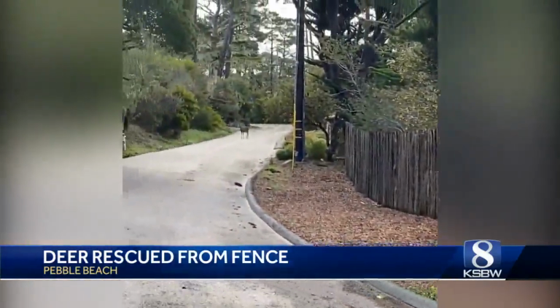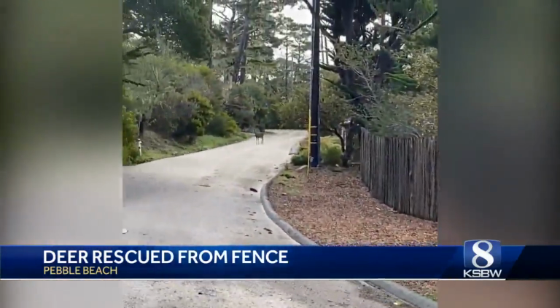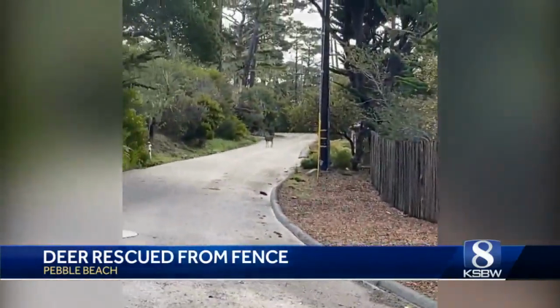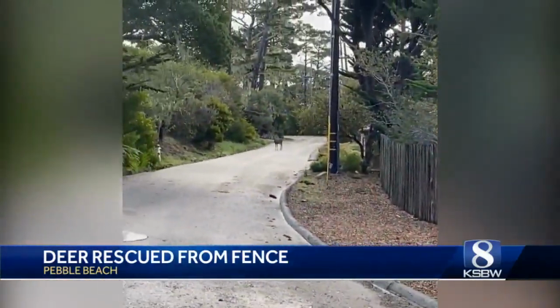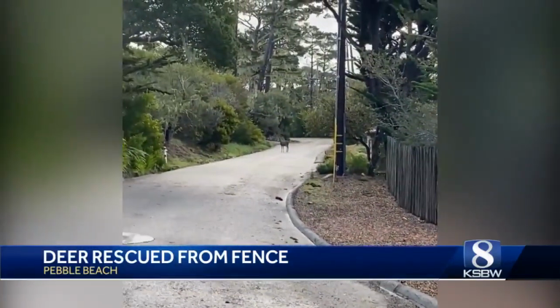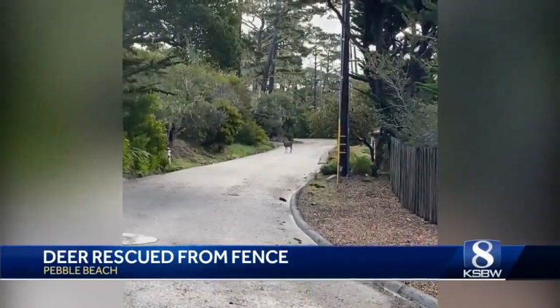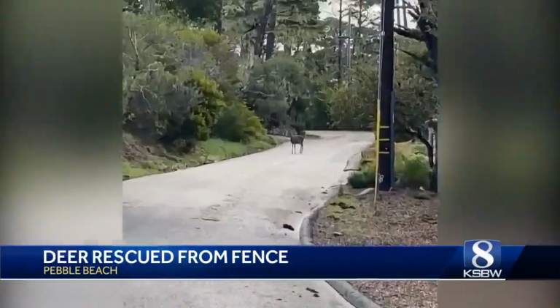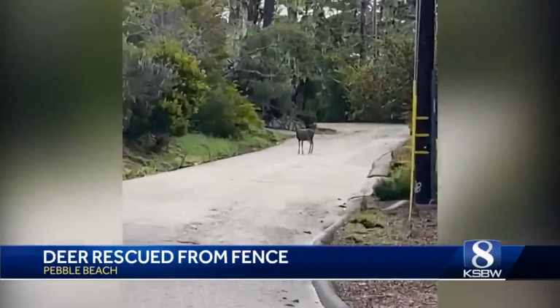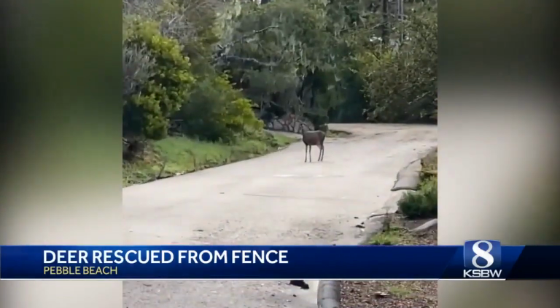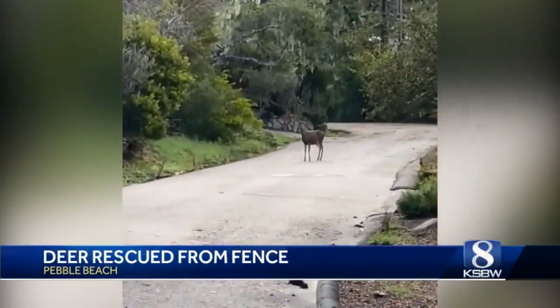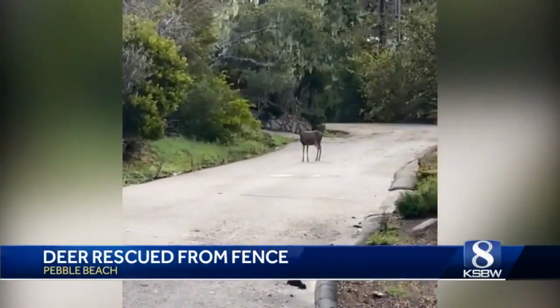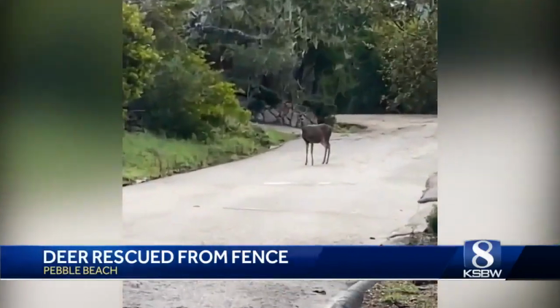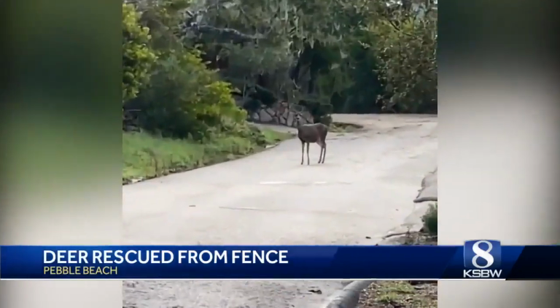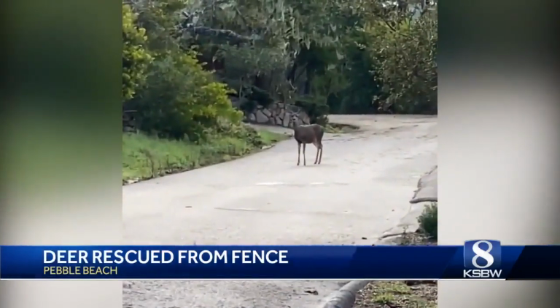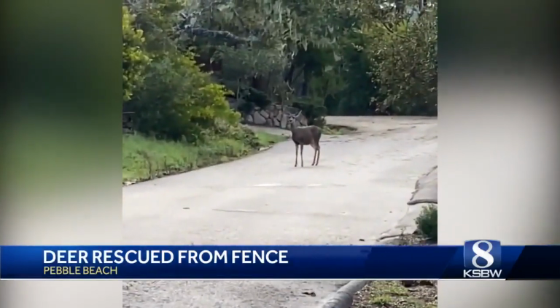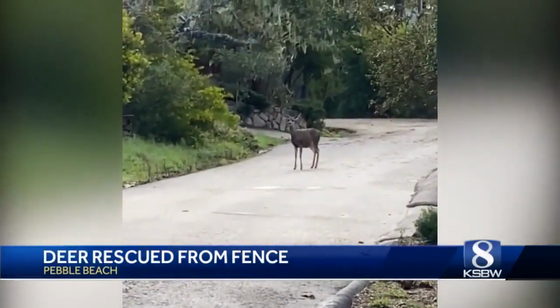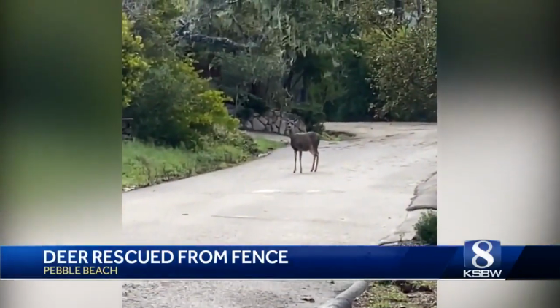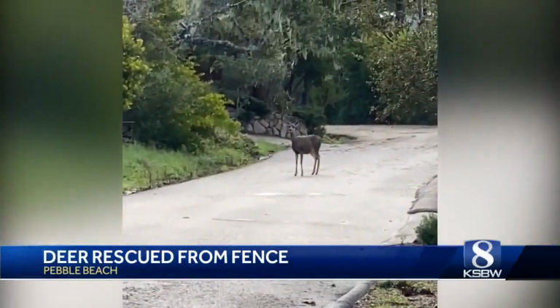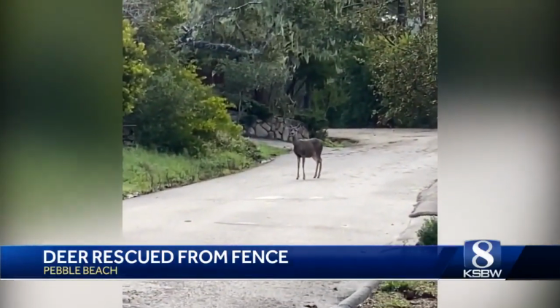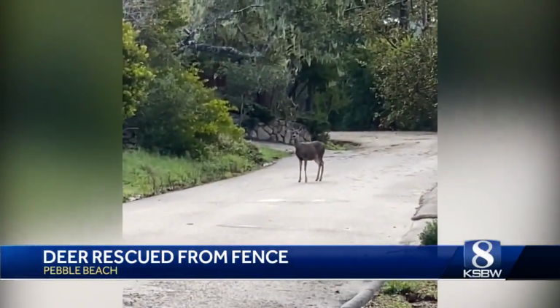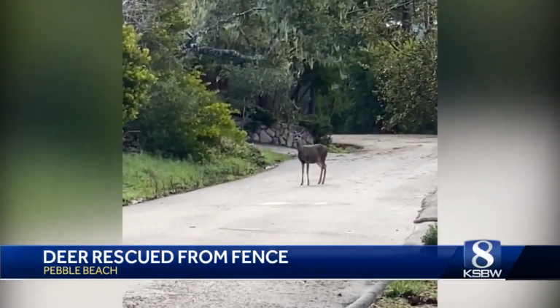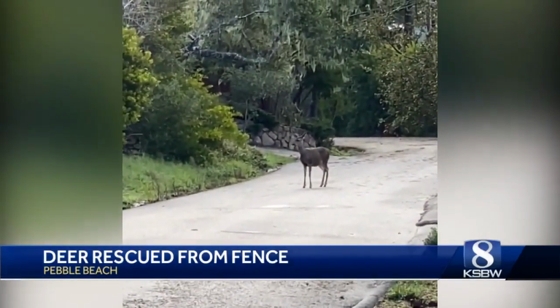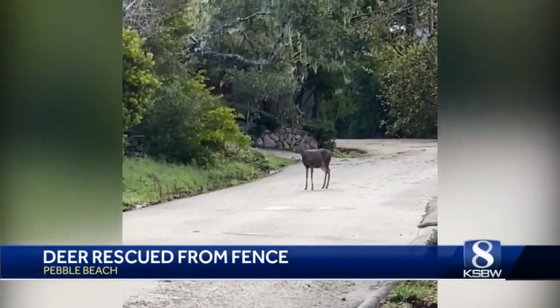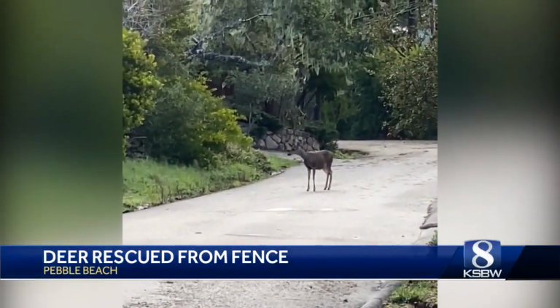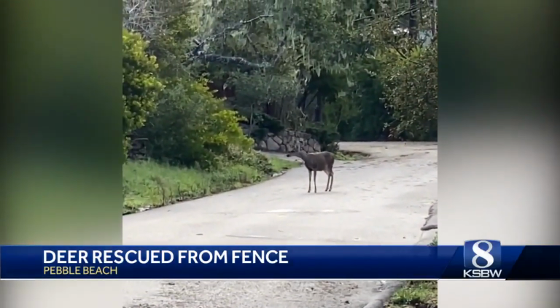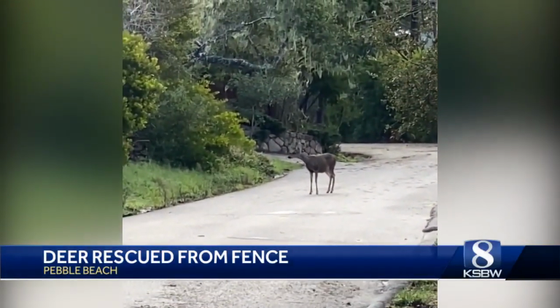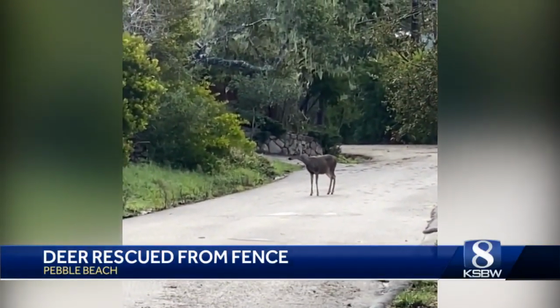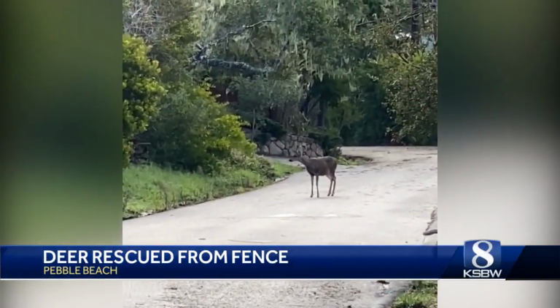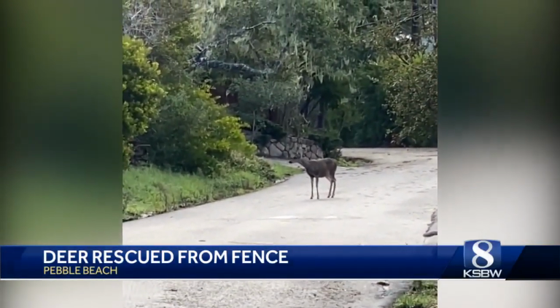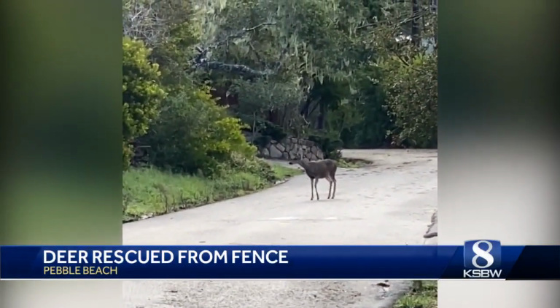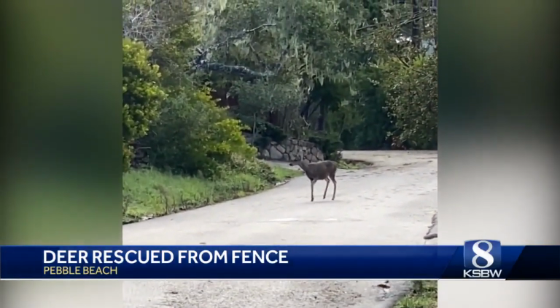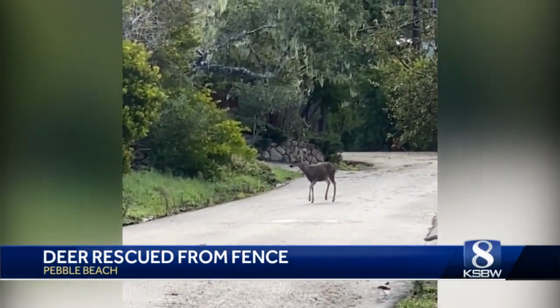The deer was okay, and a second deer you can see there patiently waiting for his friend. The two ran off together.